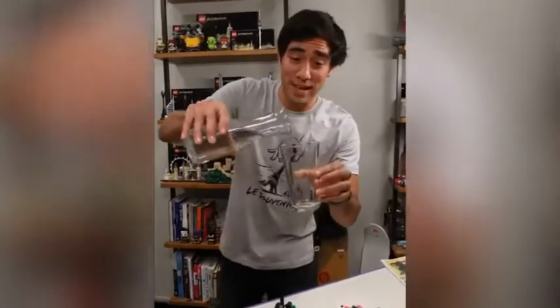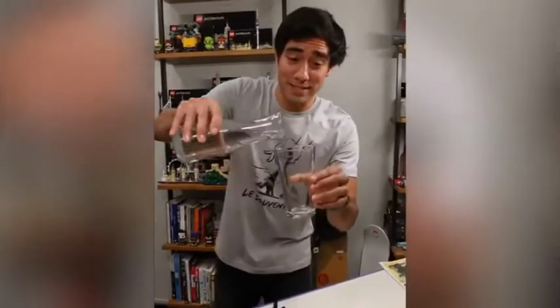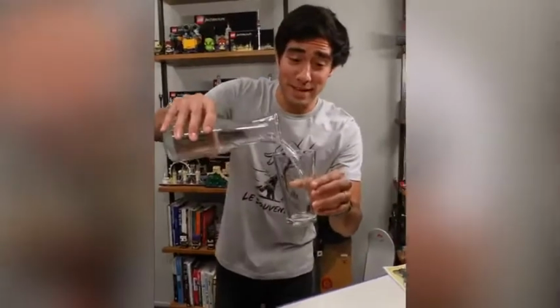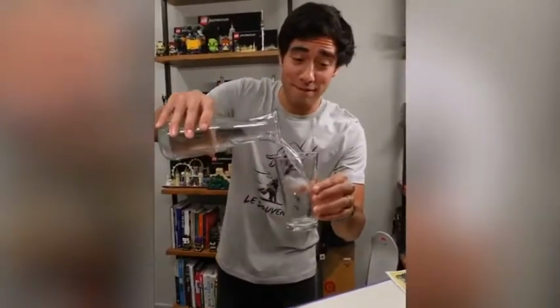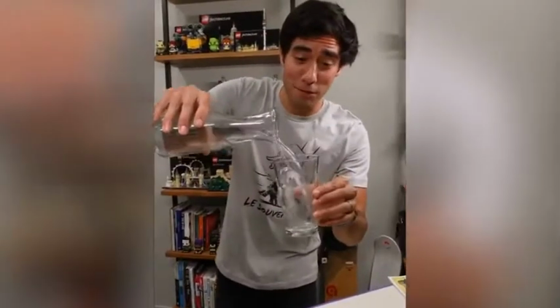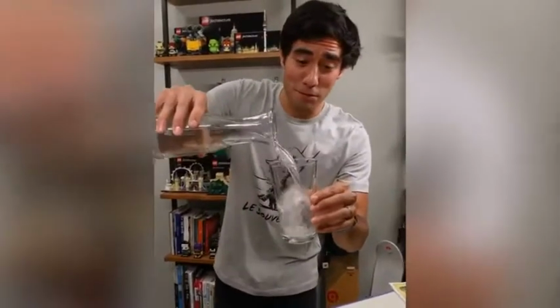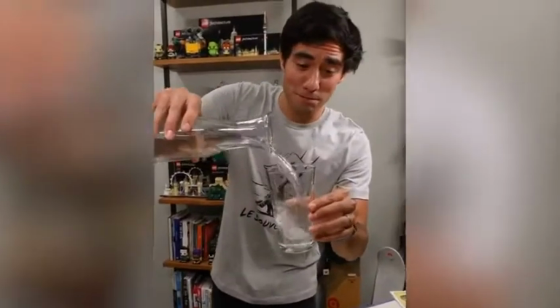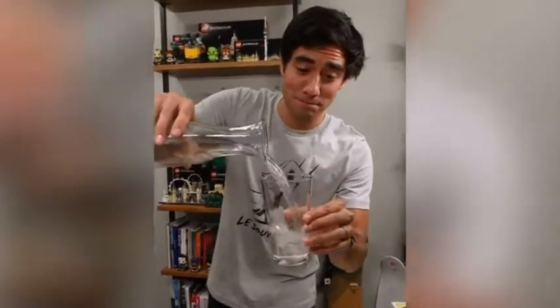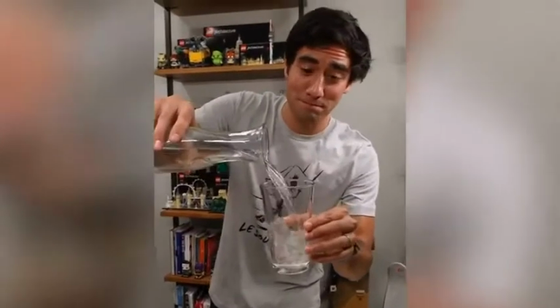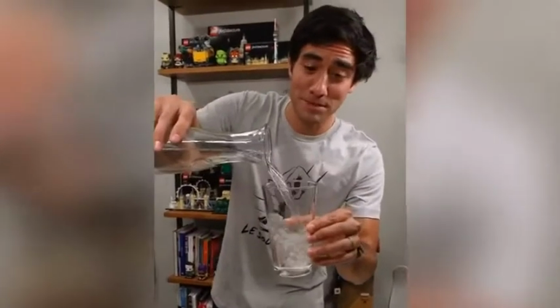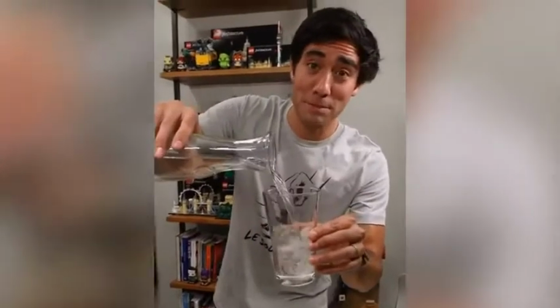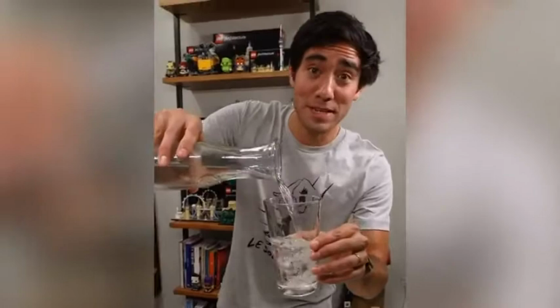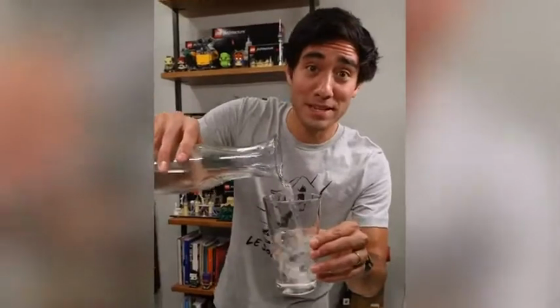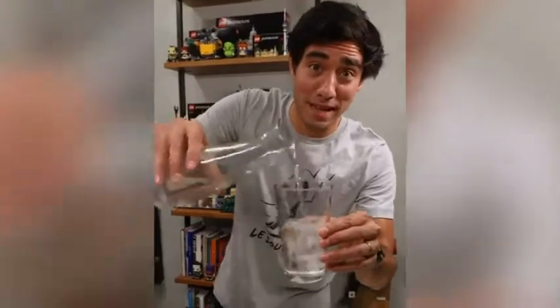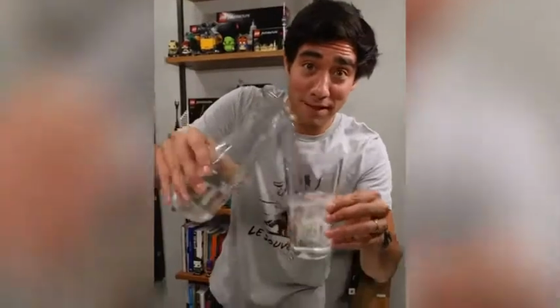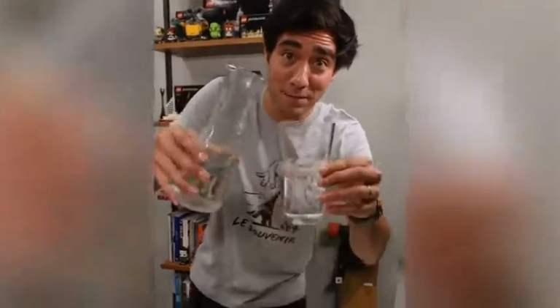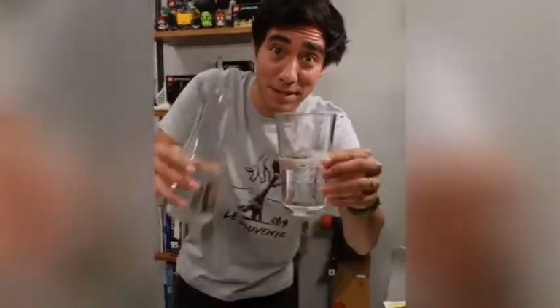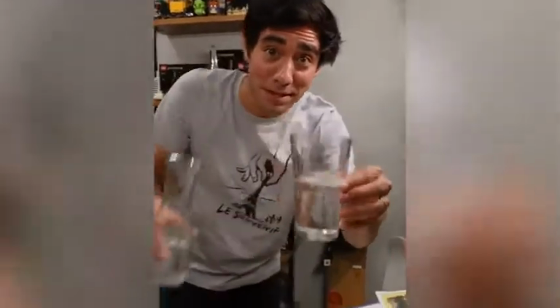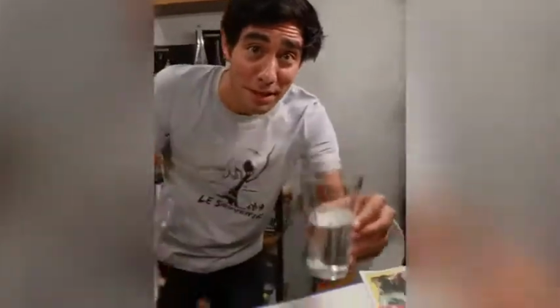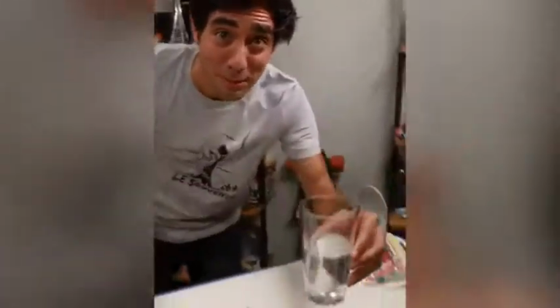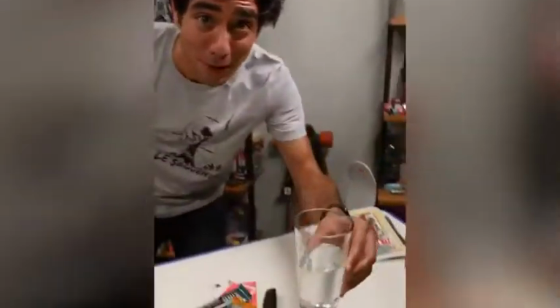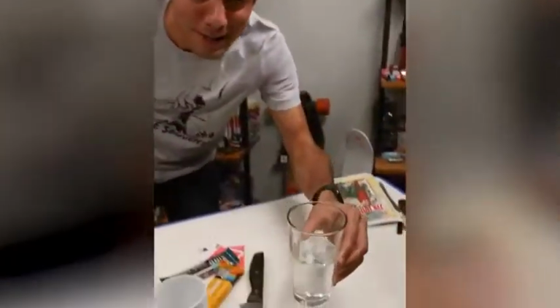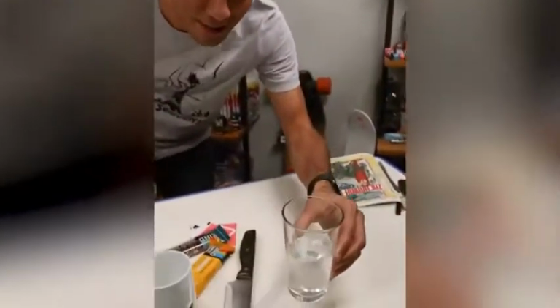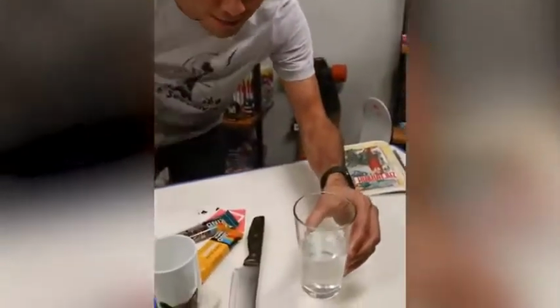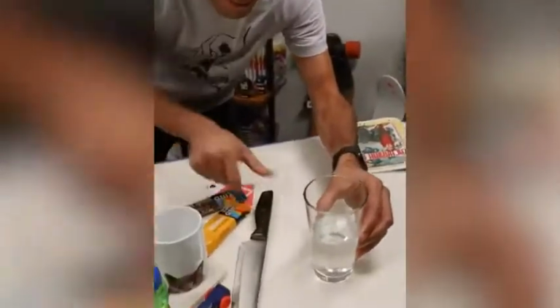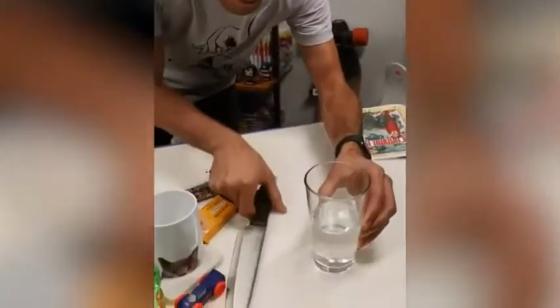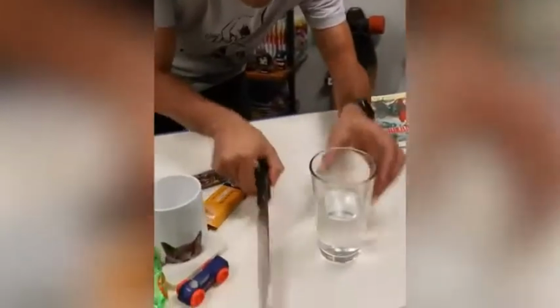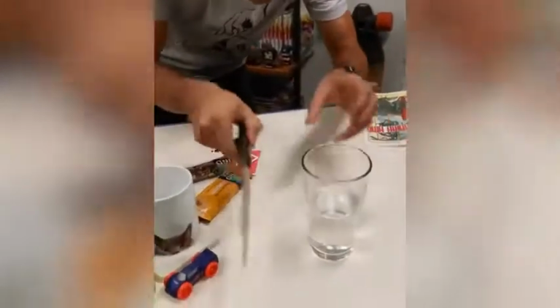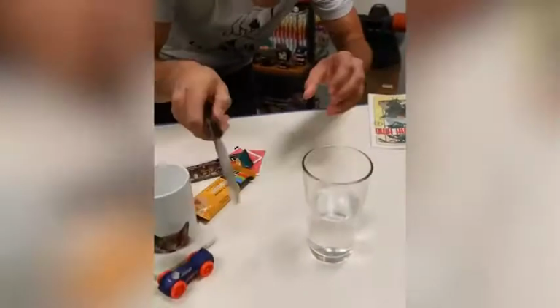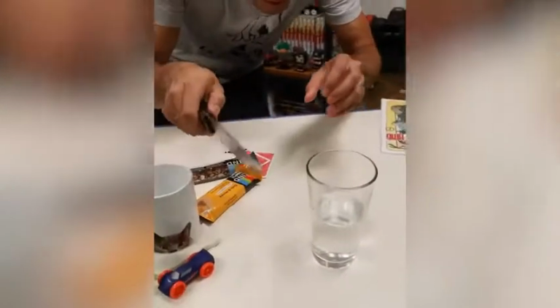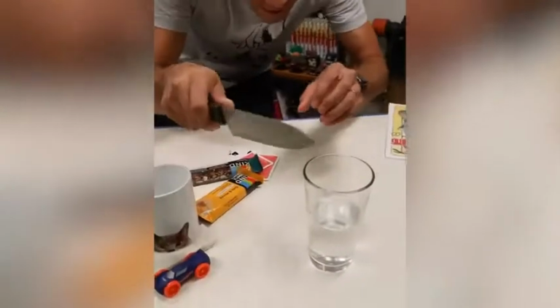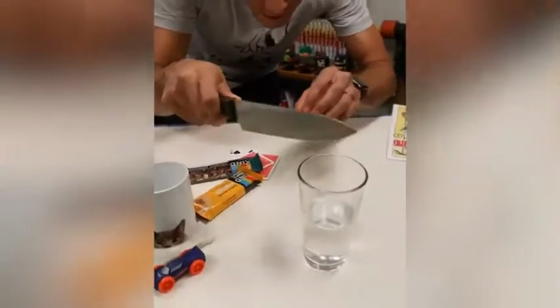Some see this glass as half-full, some see it as half-empty, but I see it as a piece of cake.